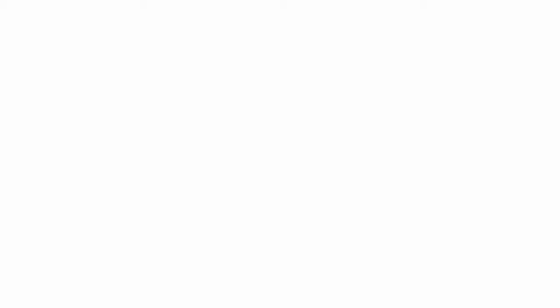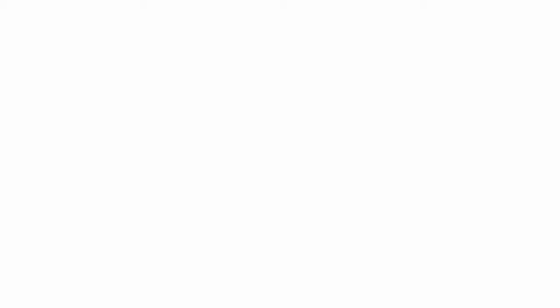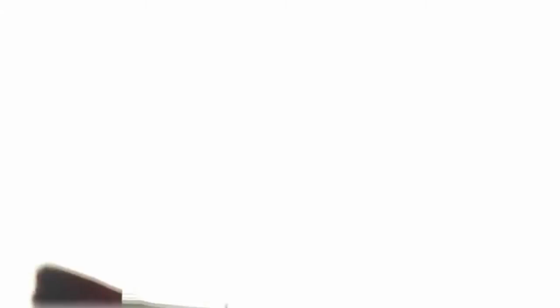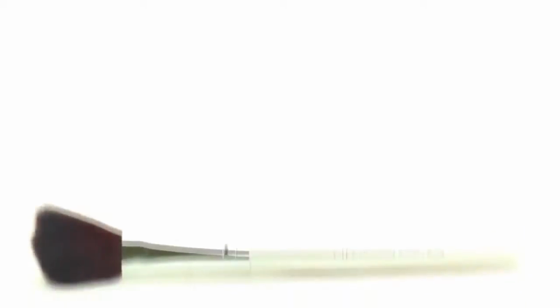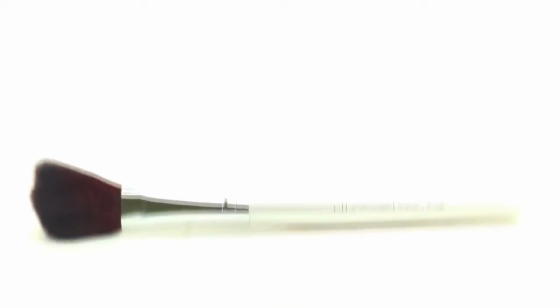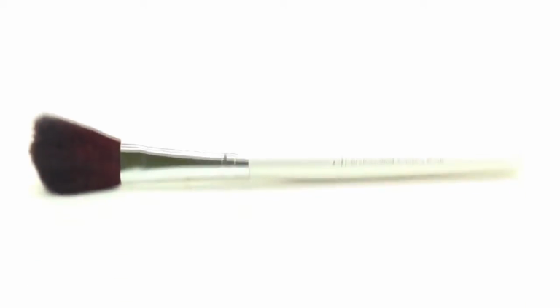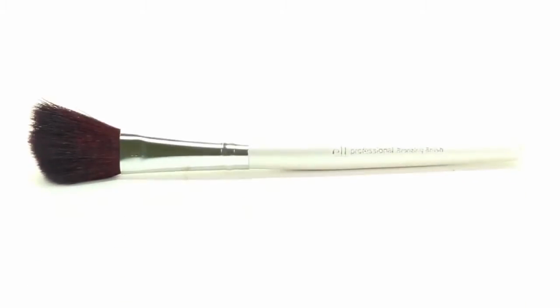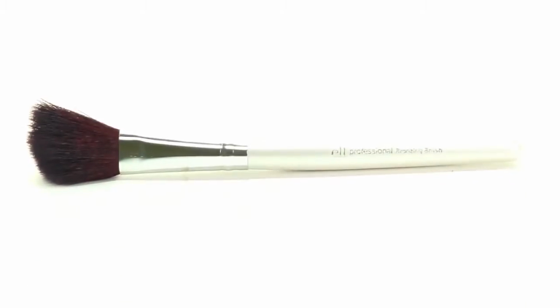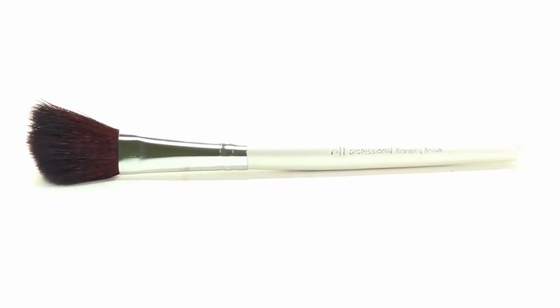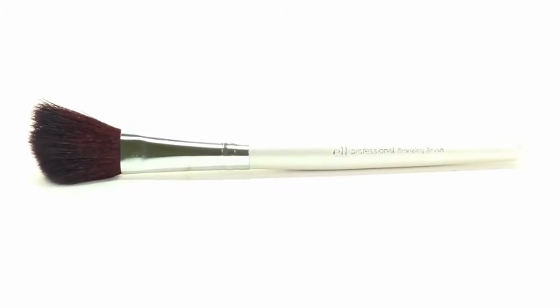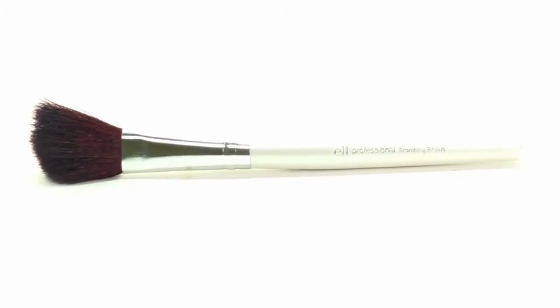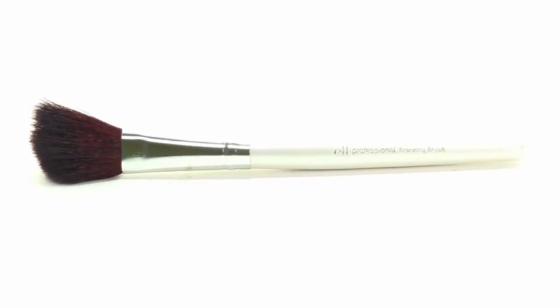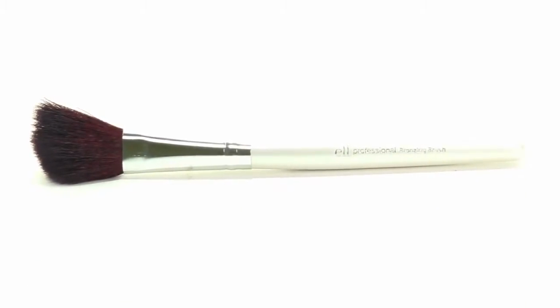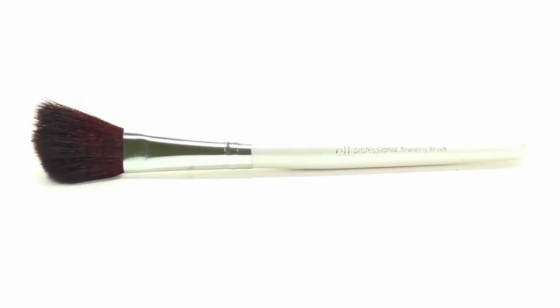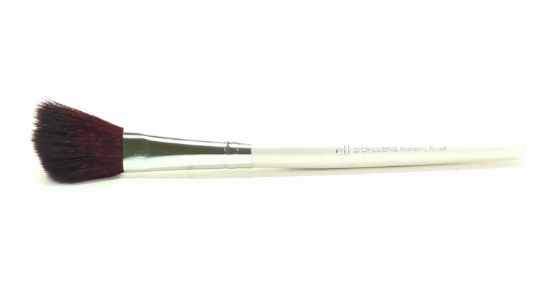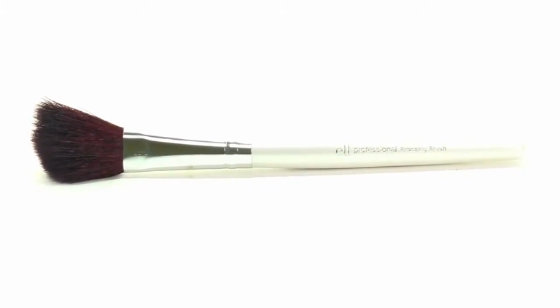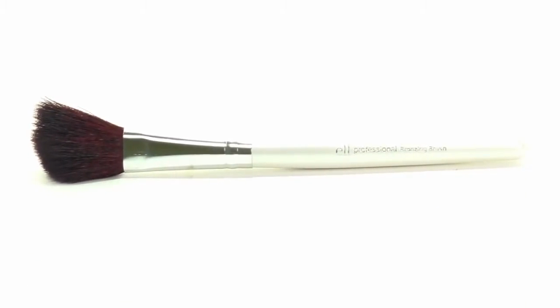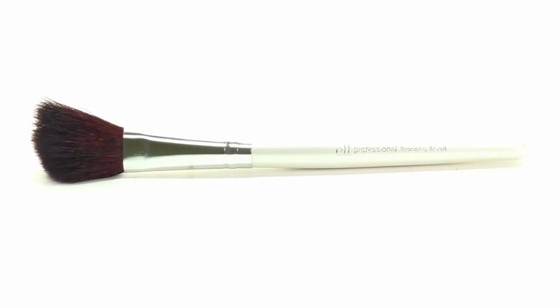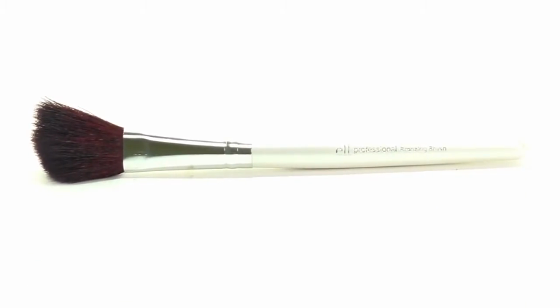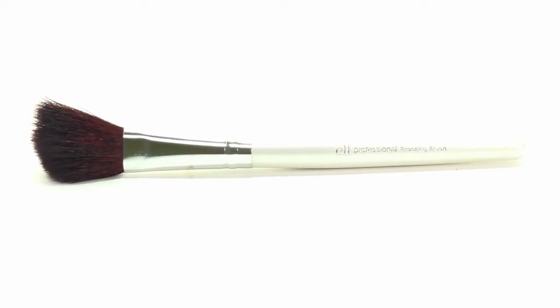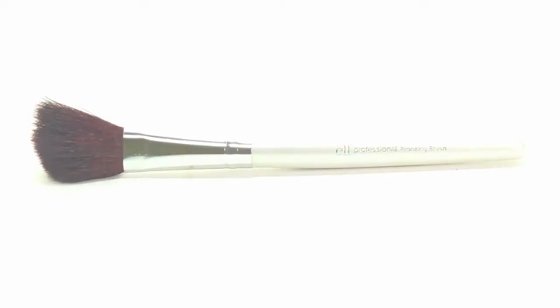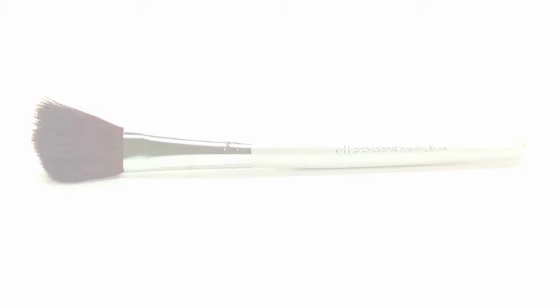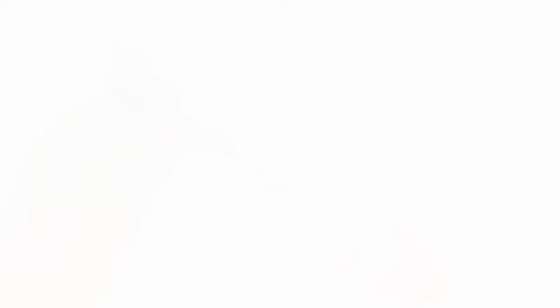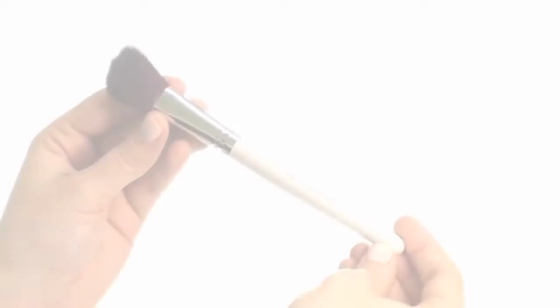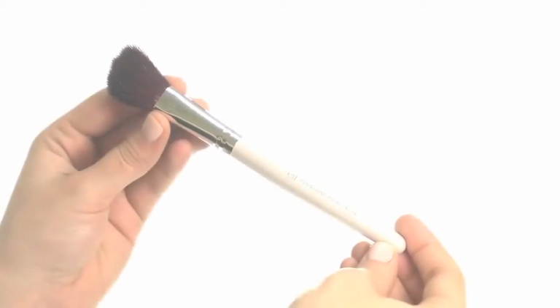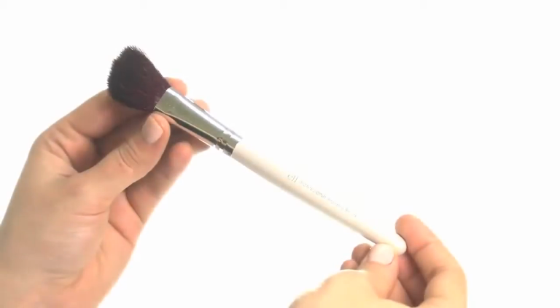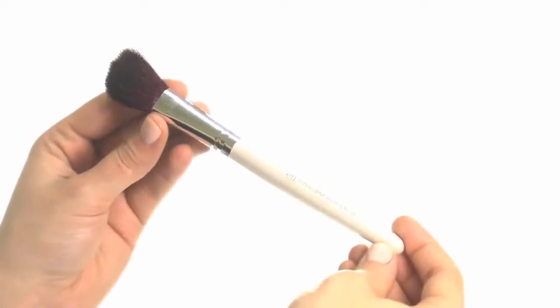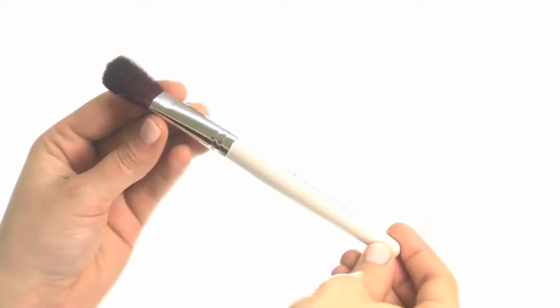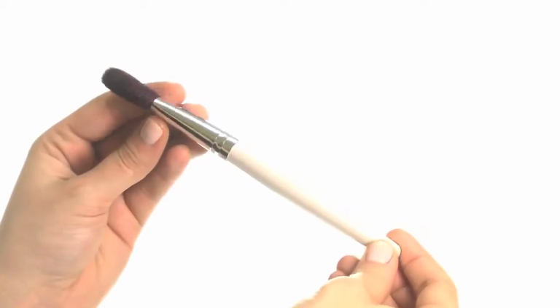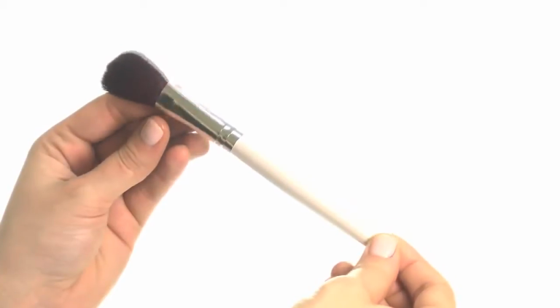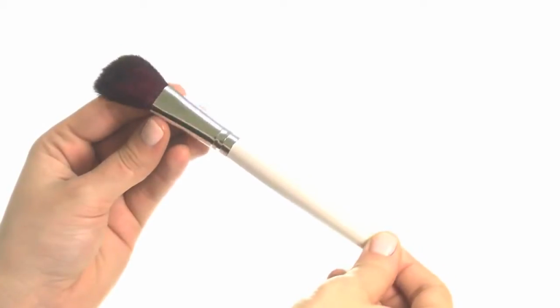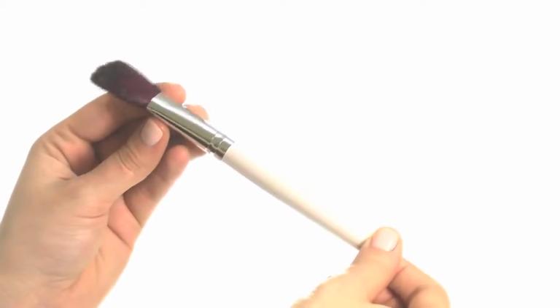Hey guys, Achelle here for e.l.f. Cosmetics. Let's check out the essential blushing, bronzing and blending brush.